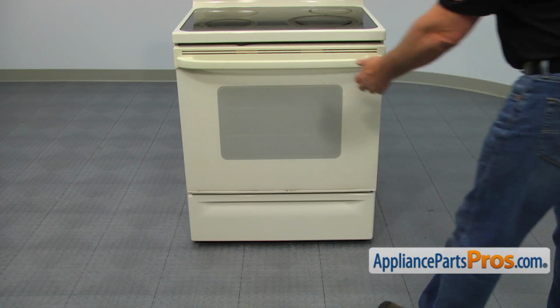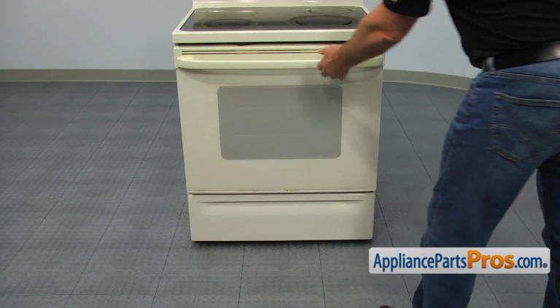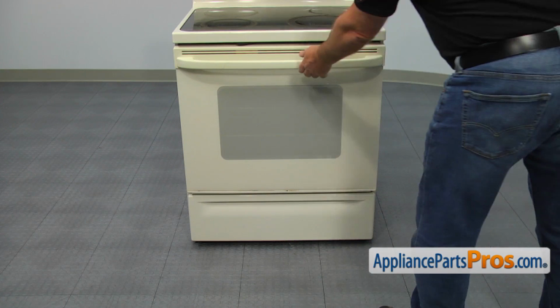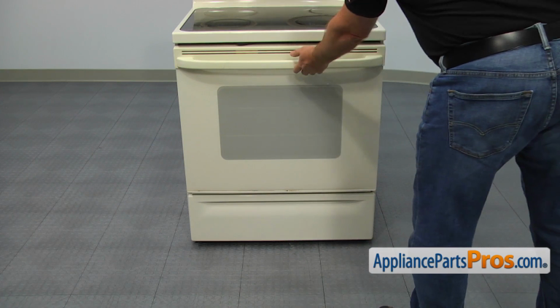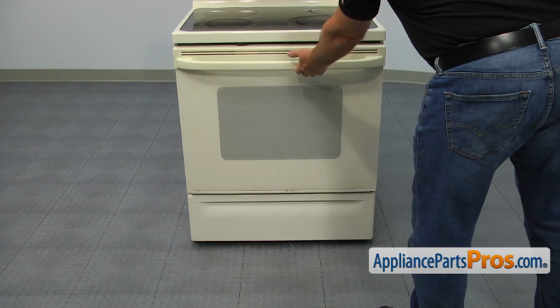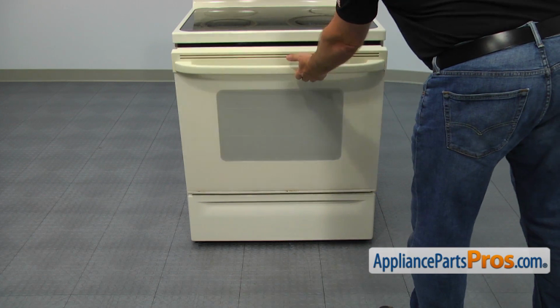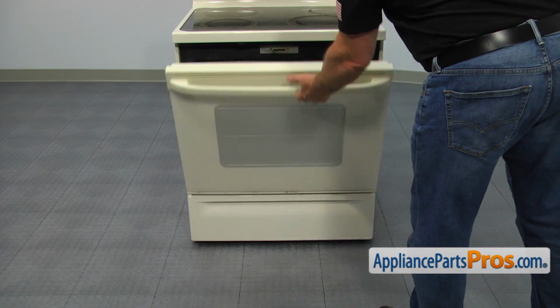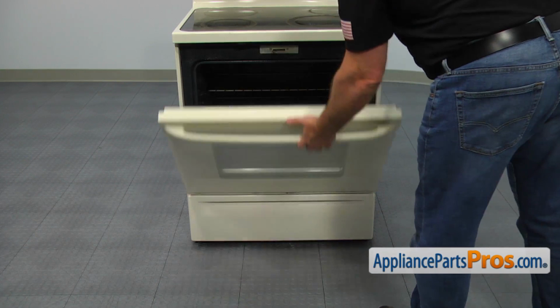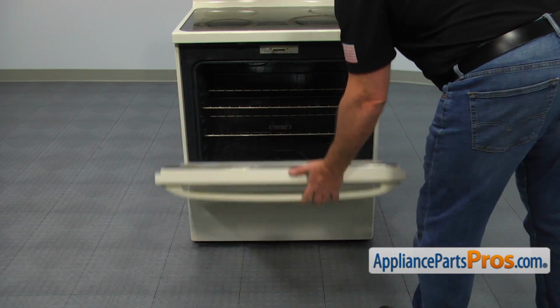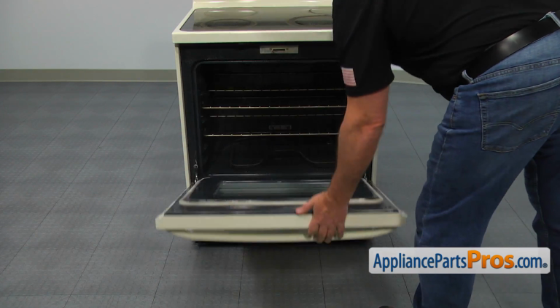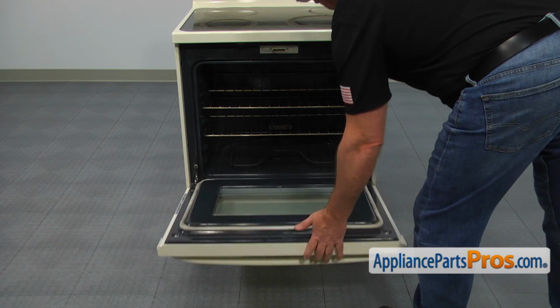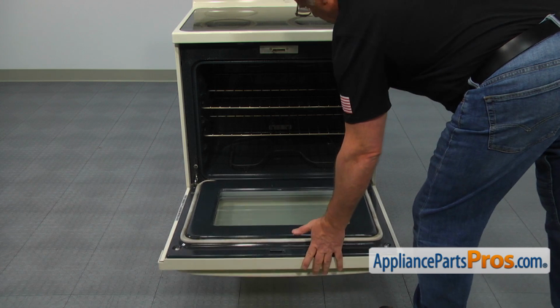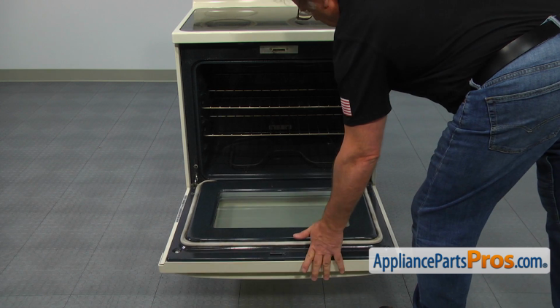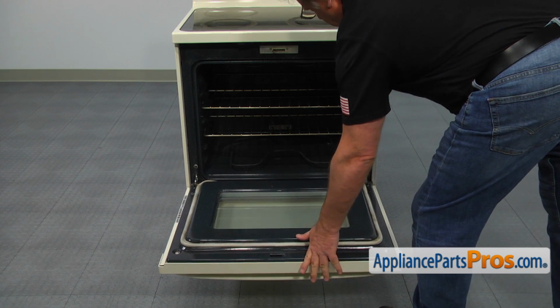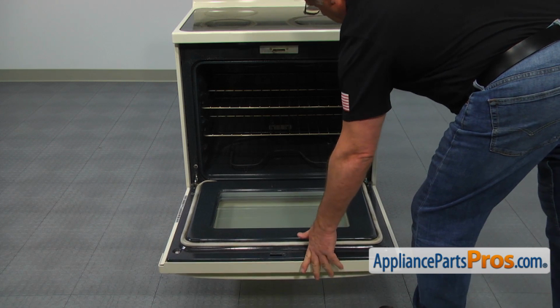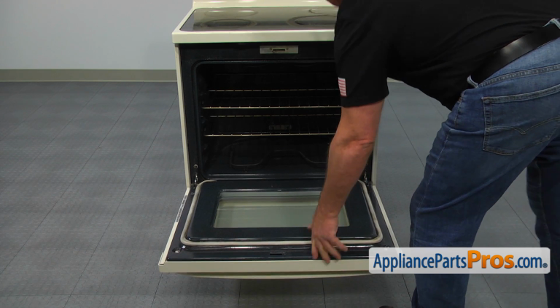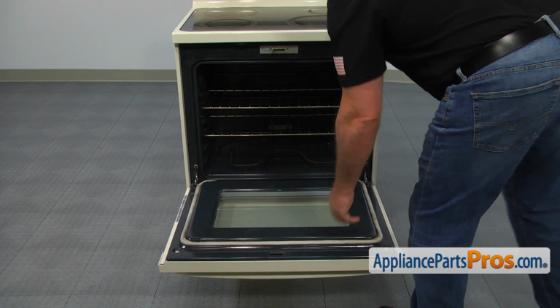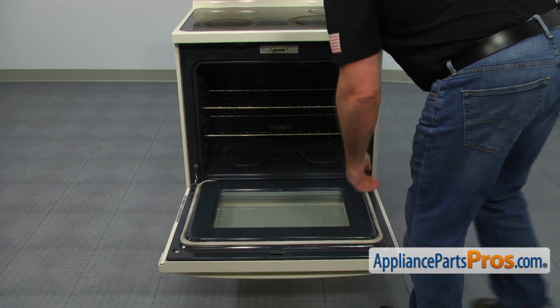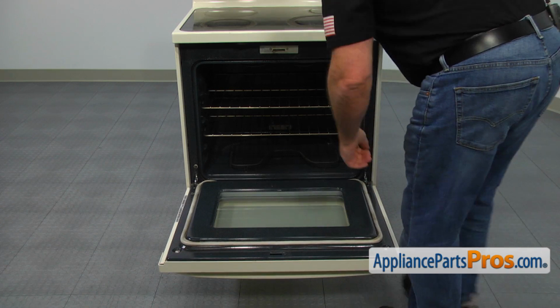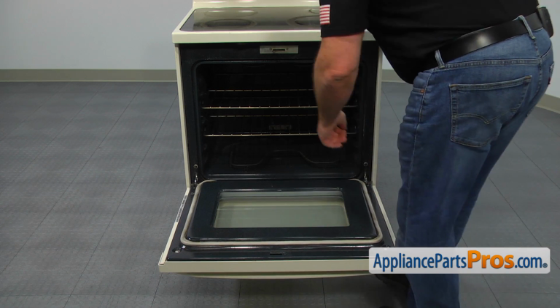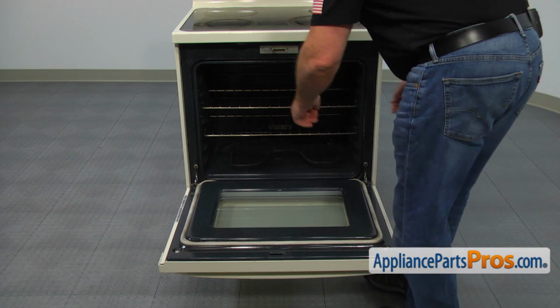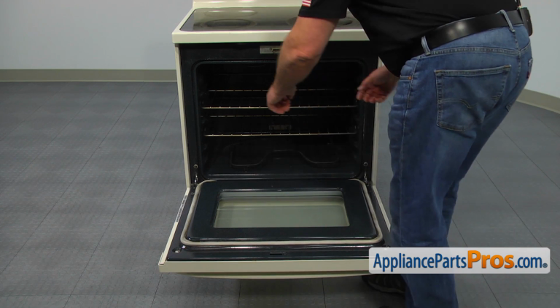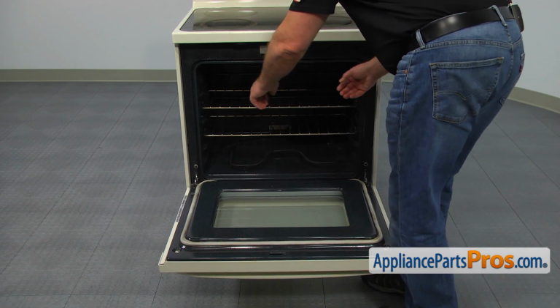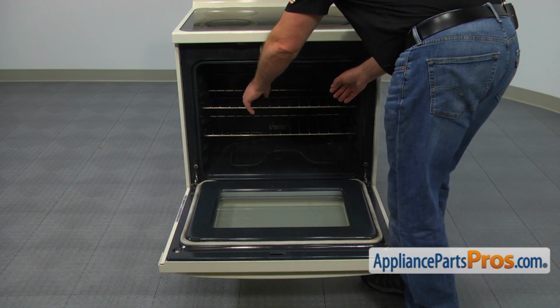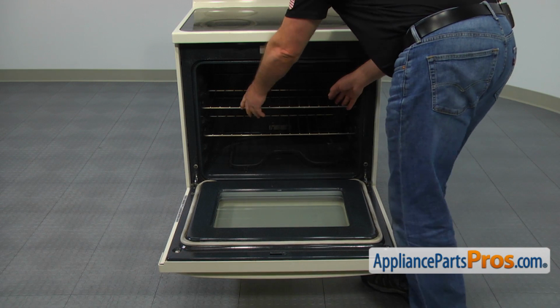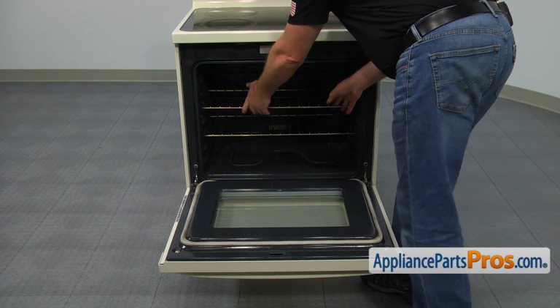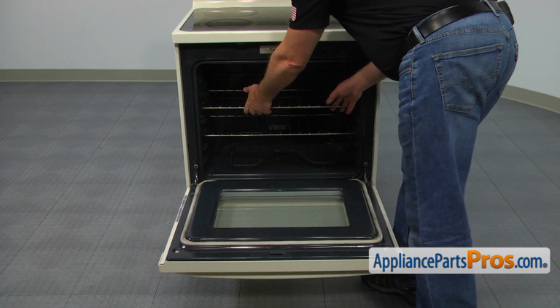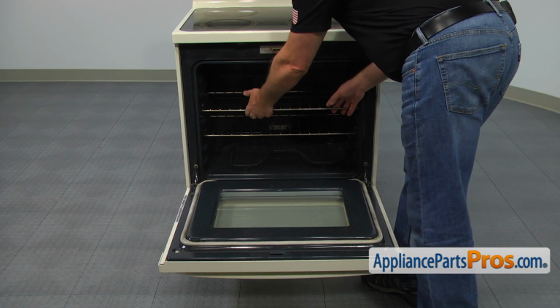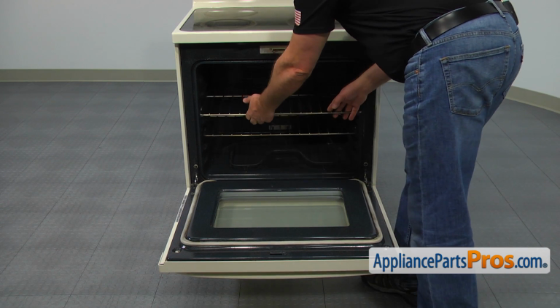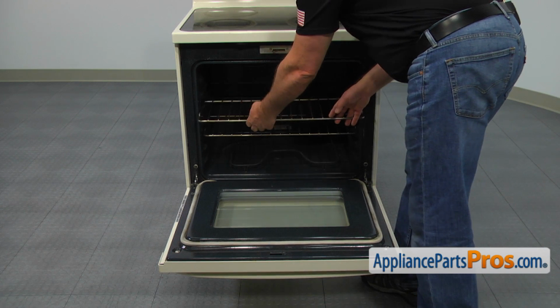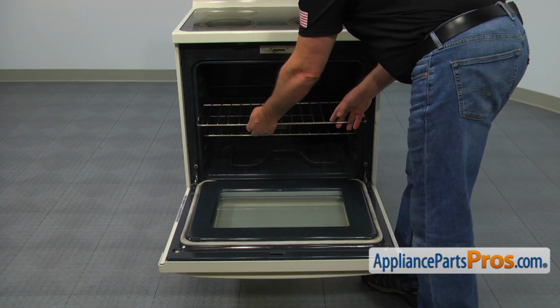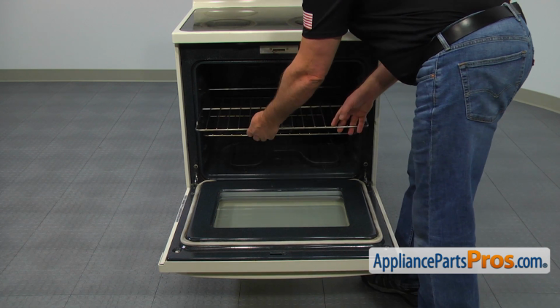Open the oven door. Pull out, lift up, and remove the old oven rack.